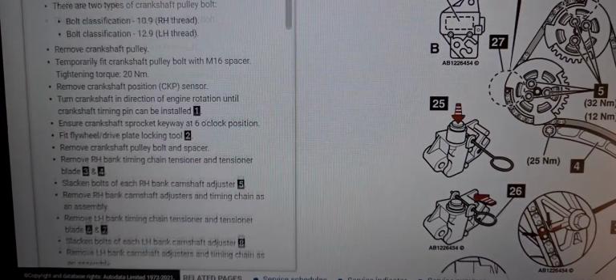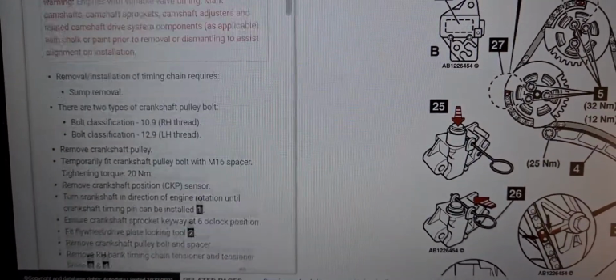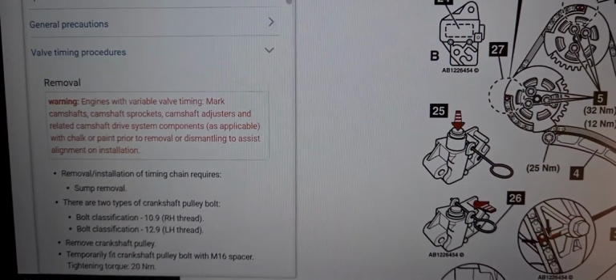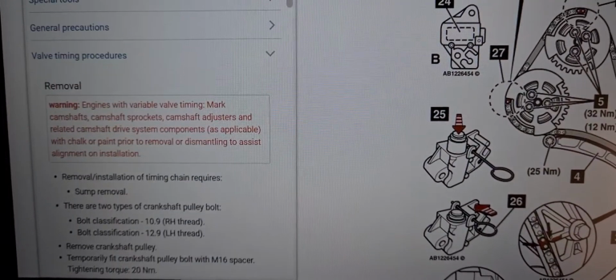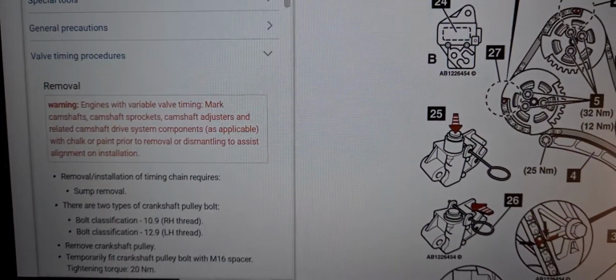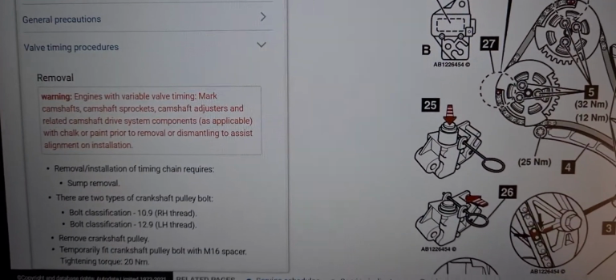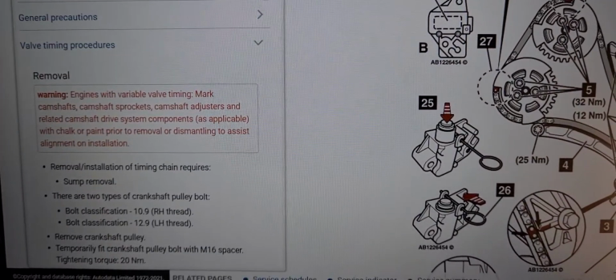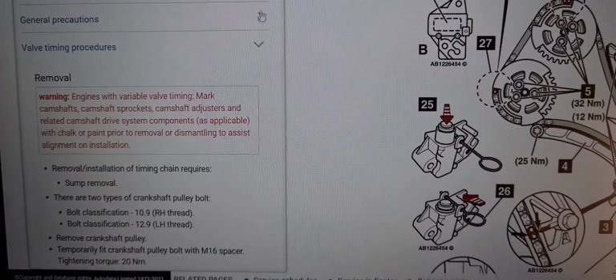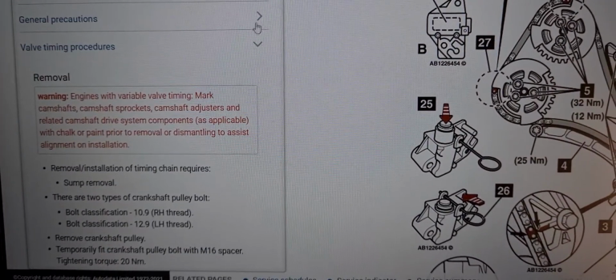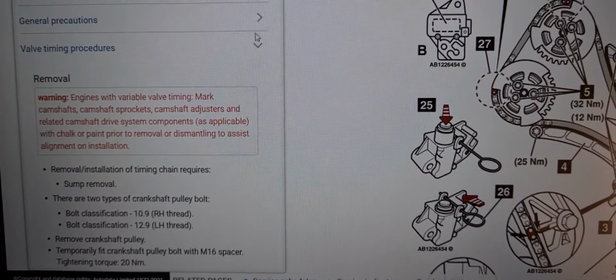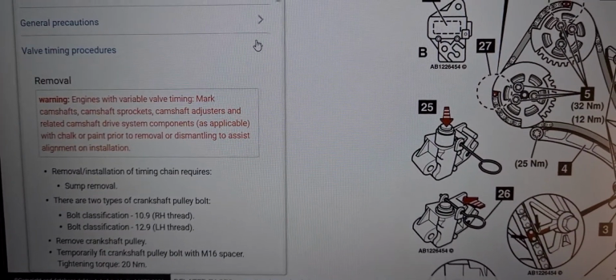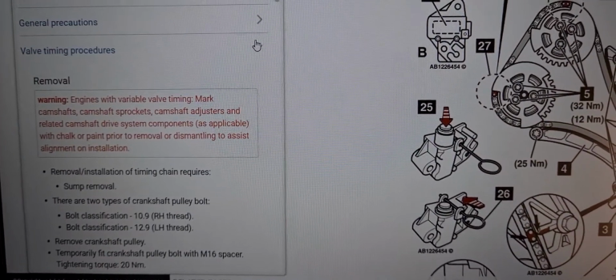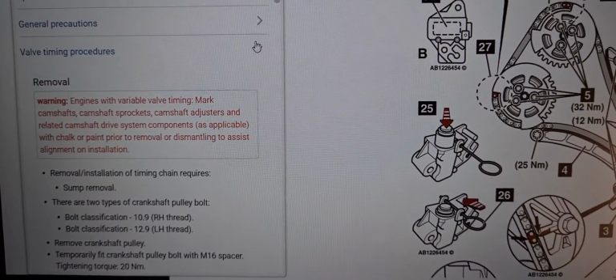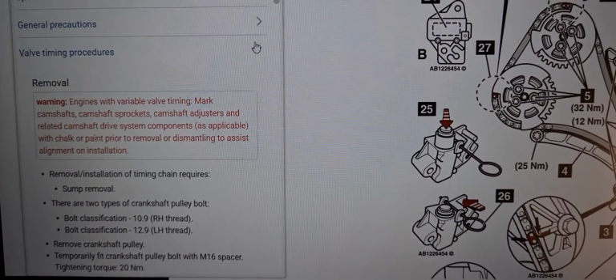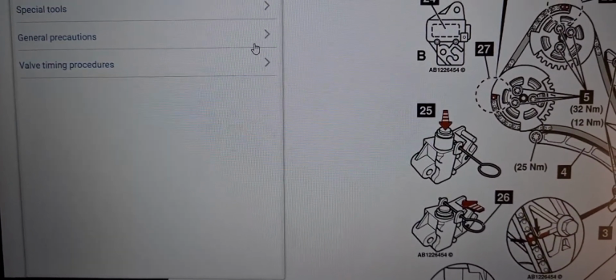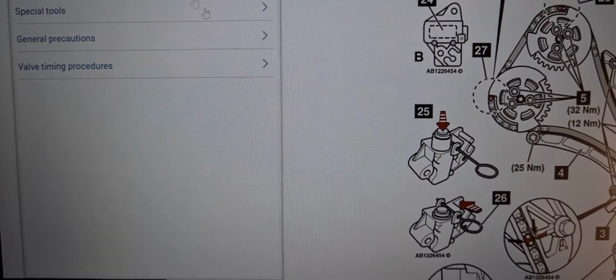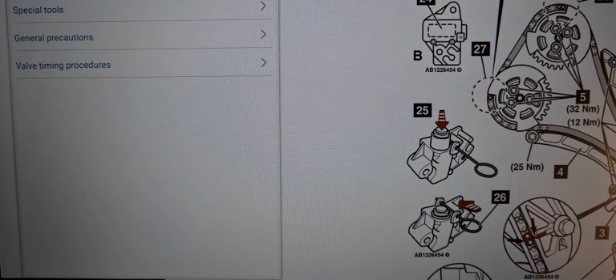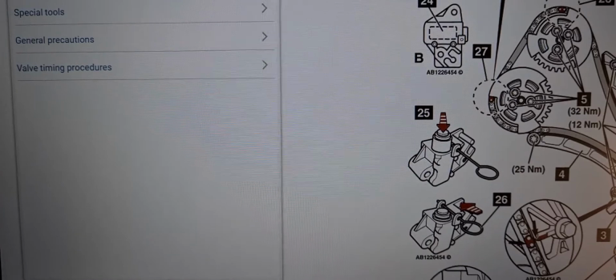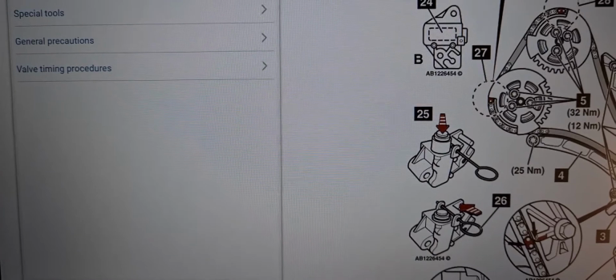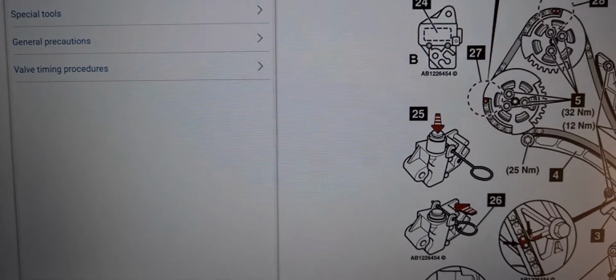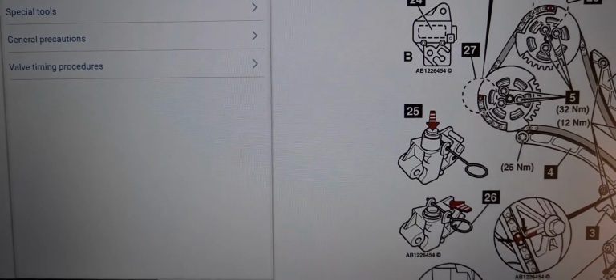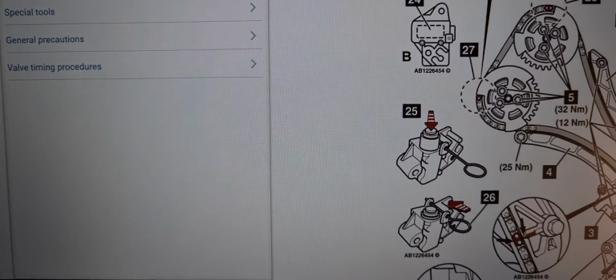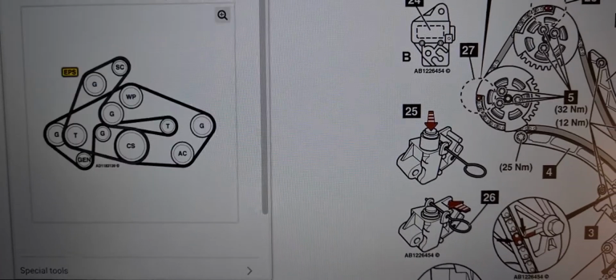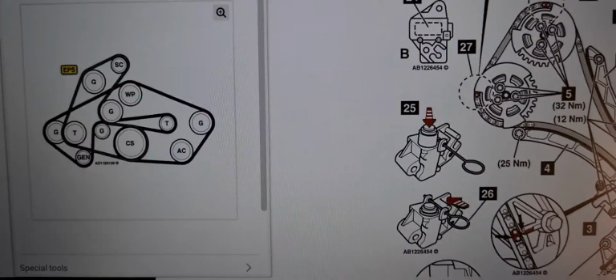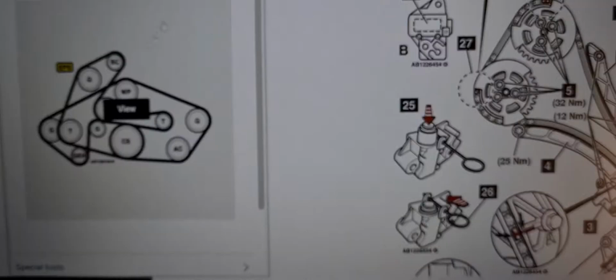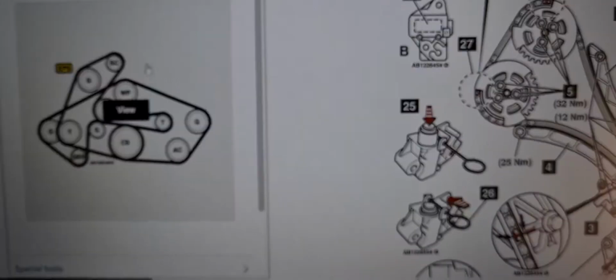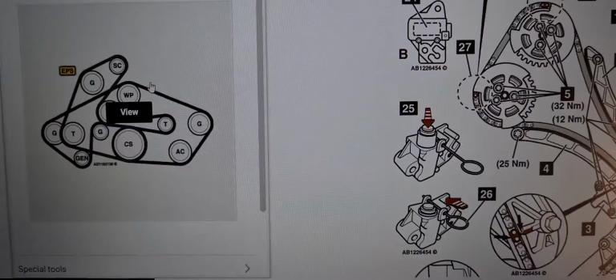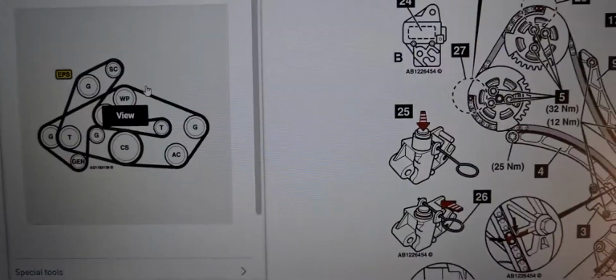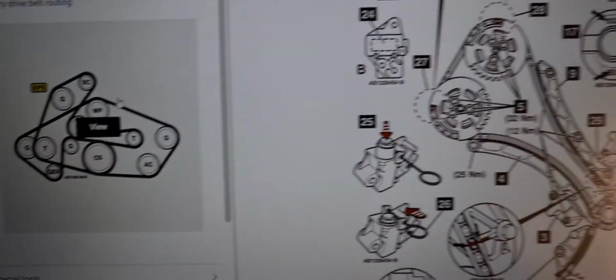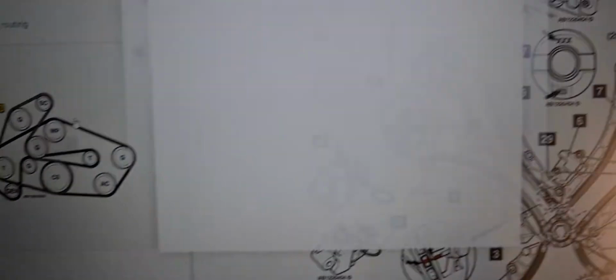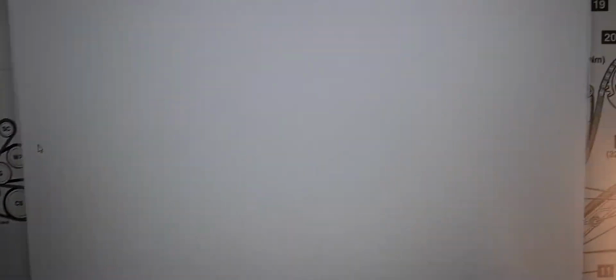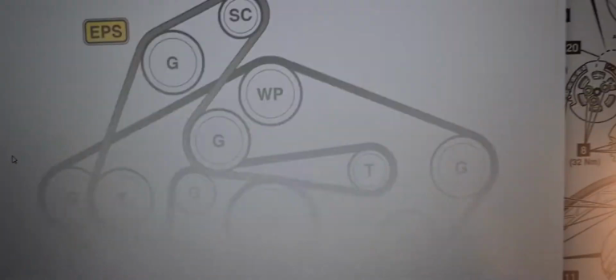And finally we will be looking at the drive belt diagram. Here's the diagram.